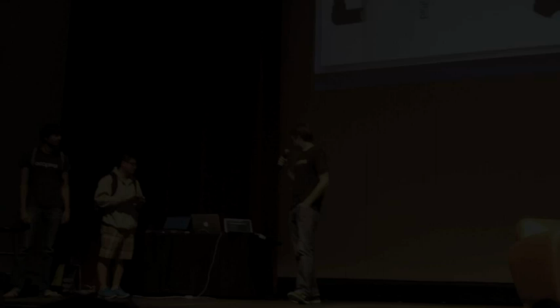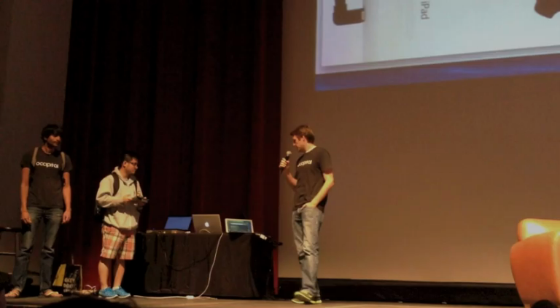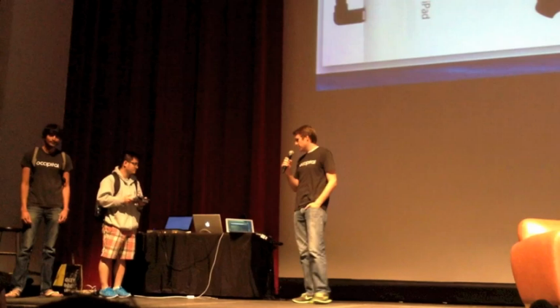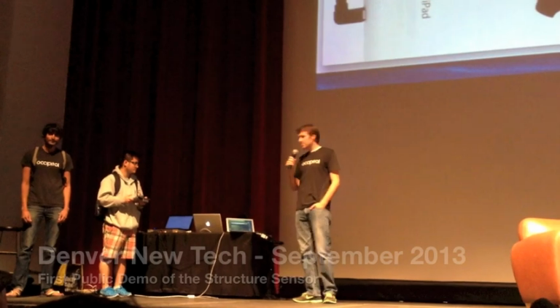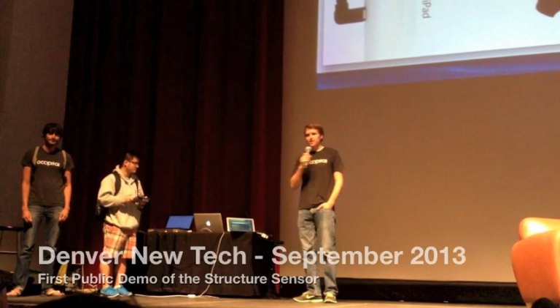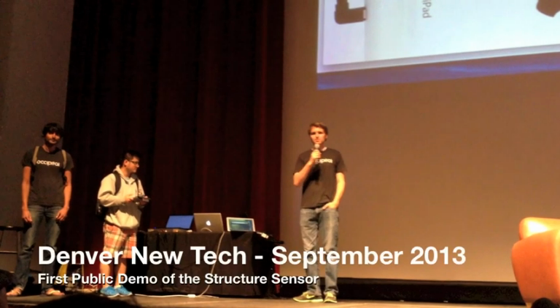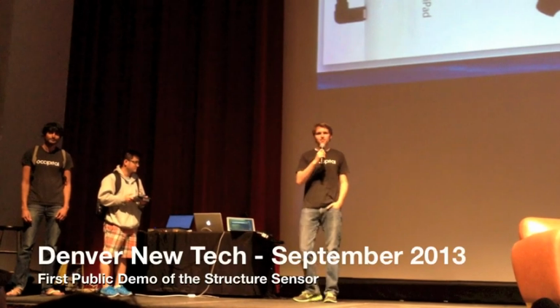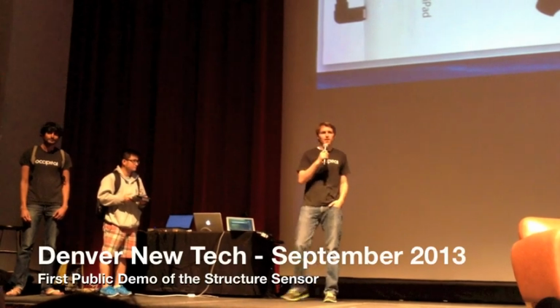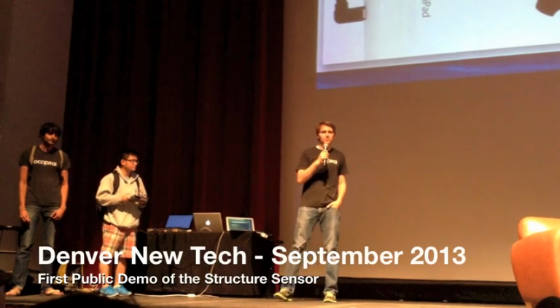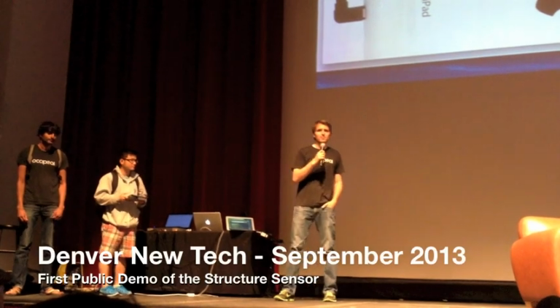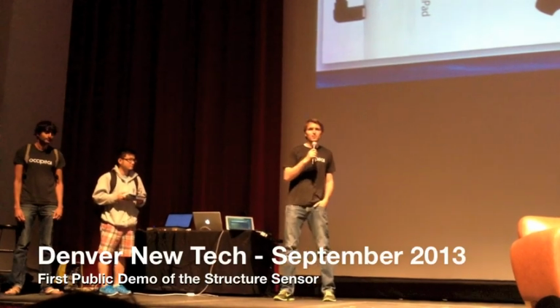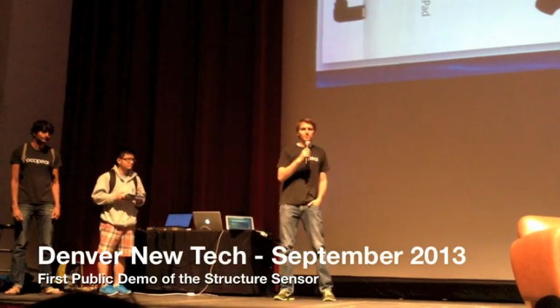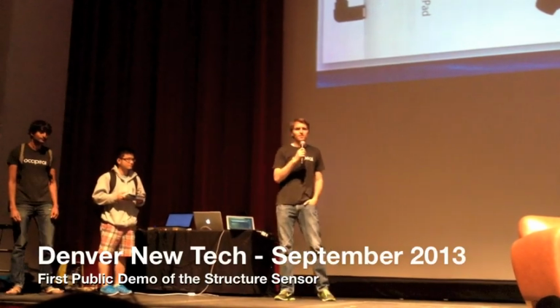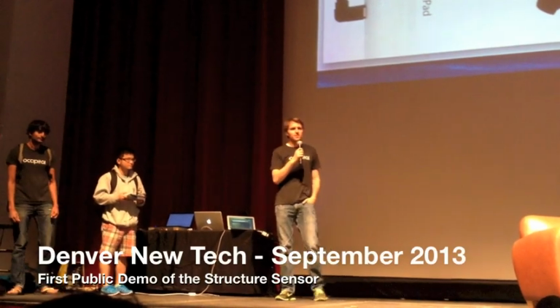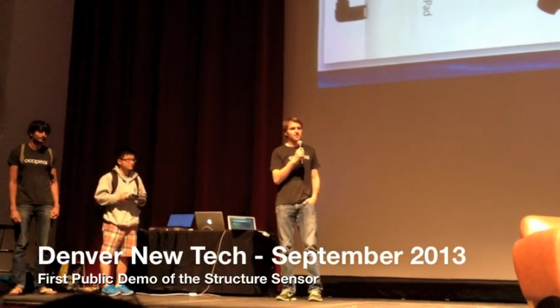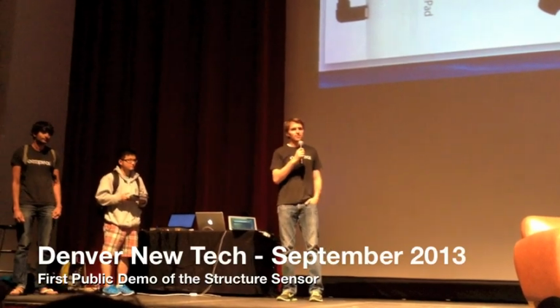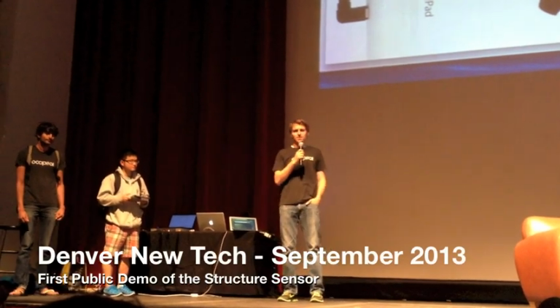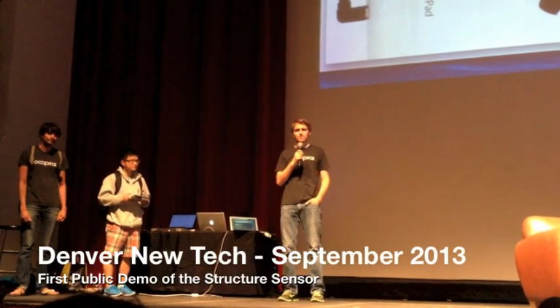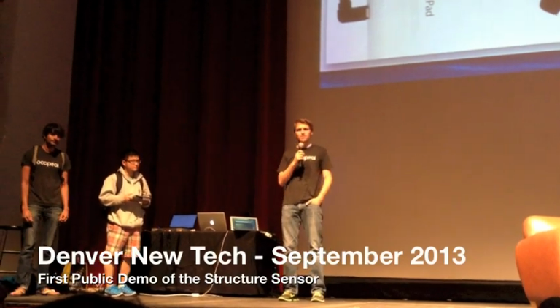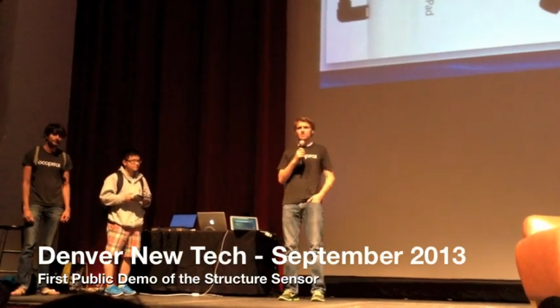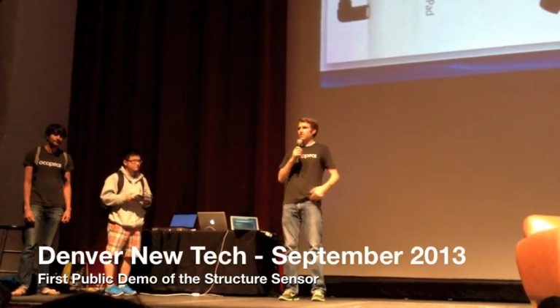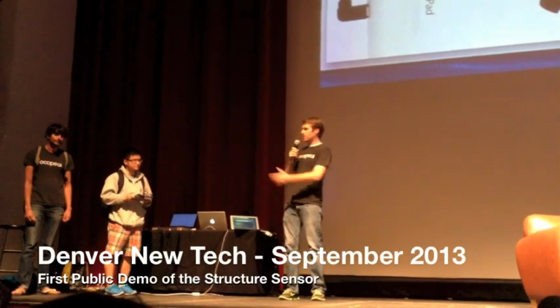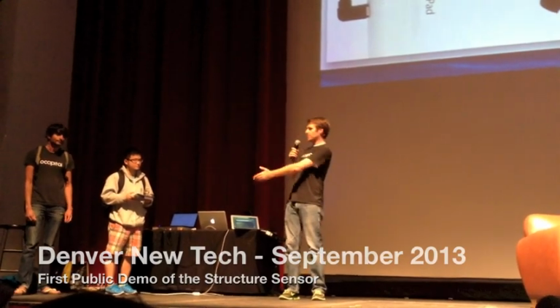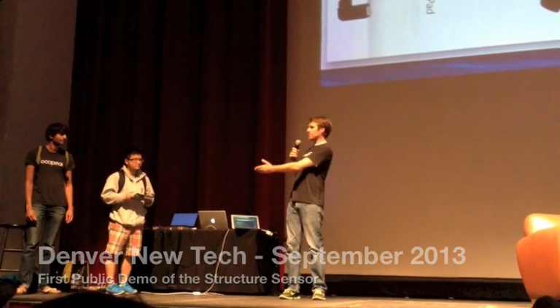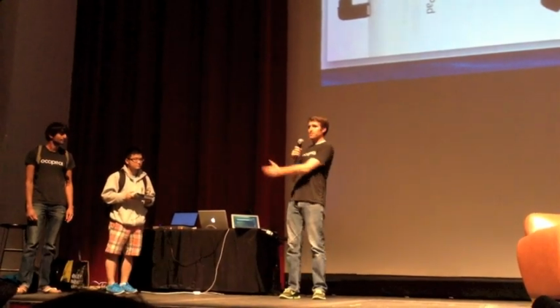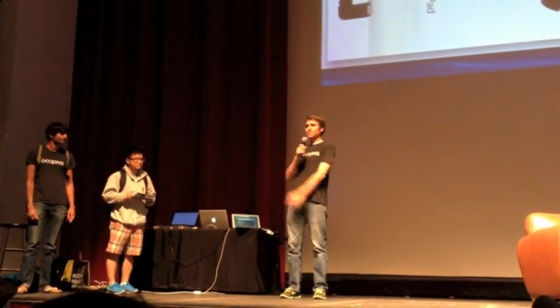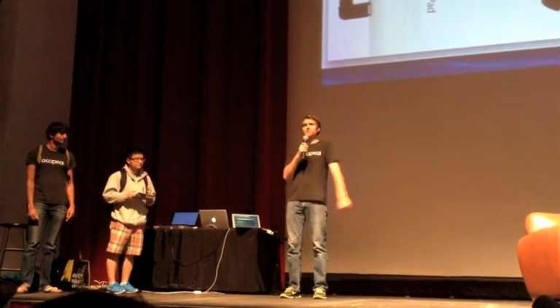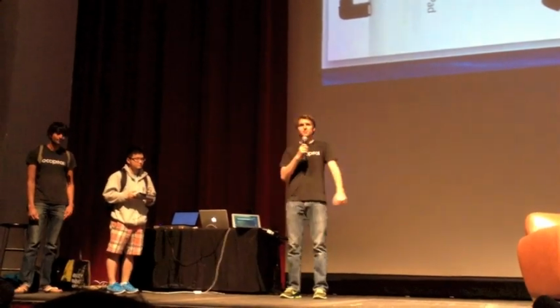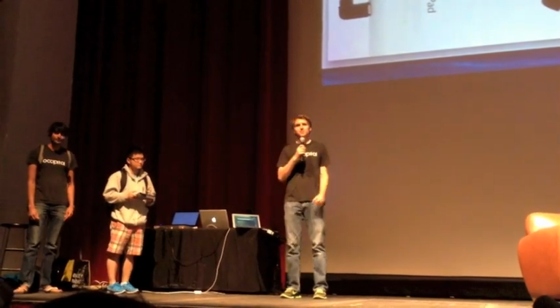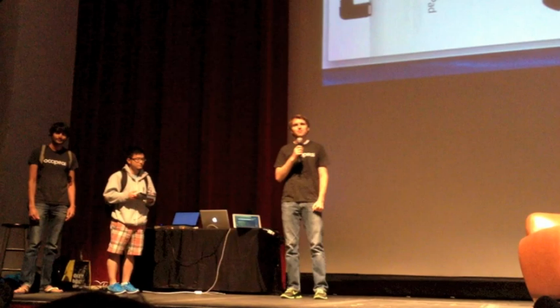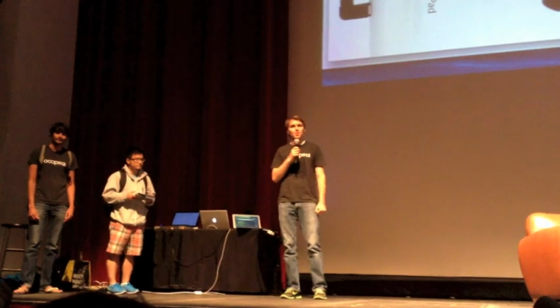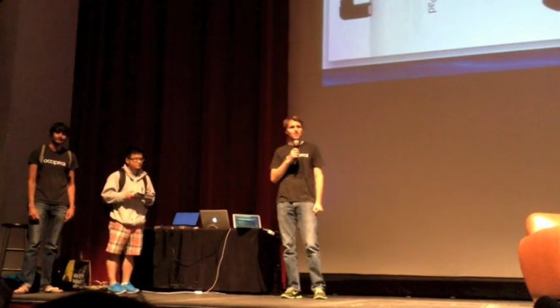Good to be here. My name is Jeff Powers. I'm the co-founder and CEO of Occipital, and I've got a couple of other people I'll introduce in a moment.